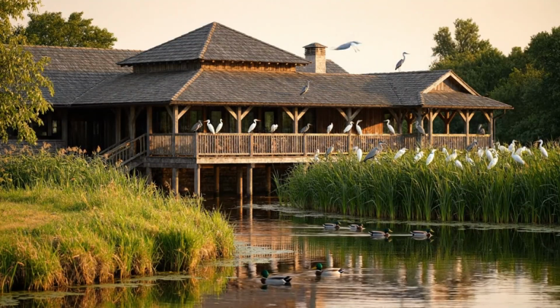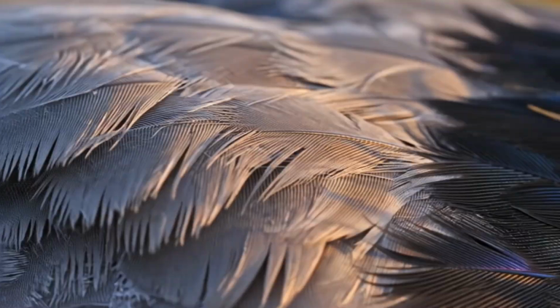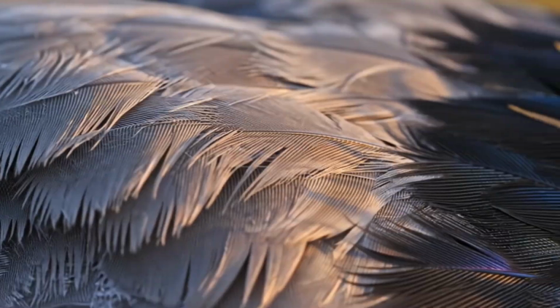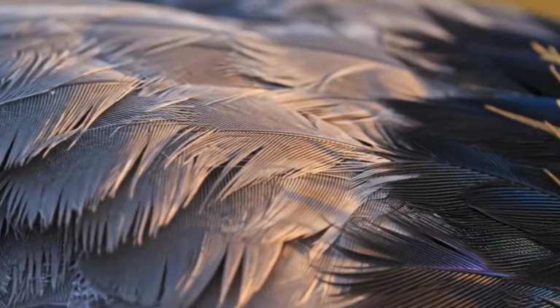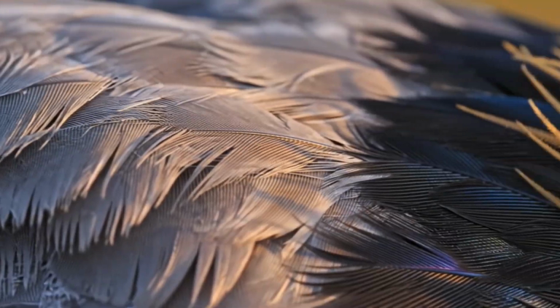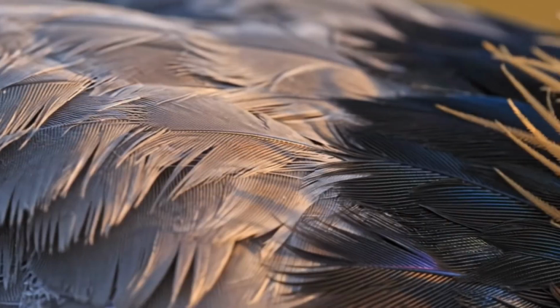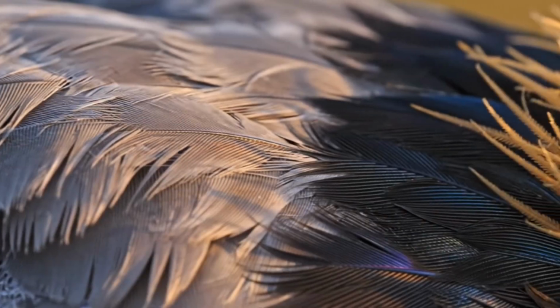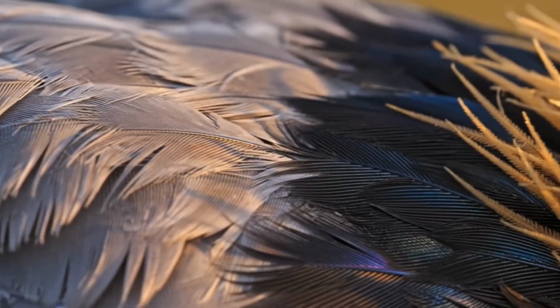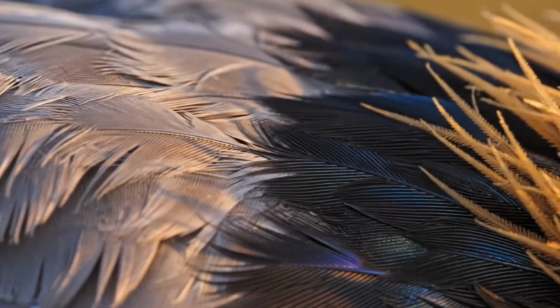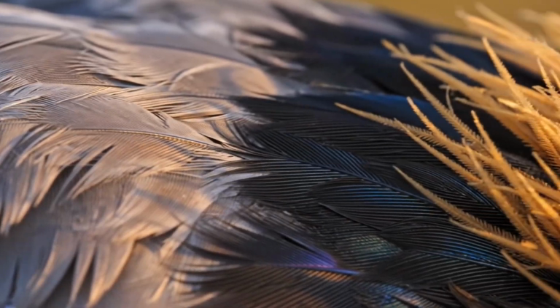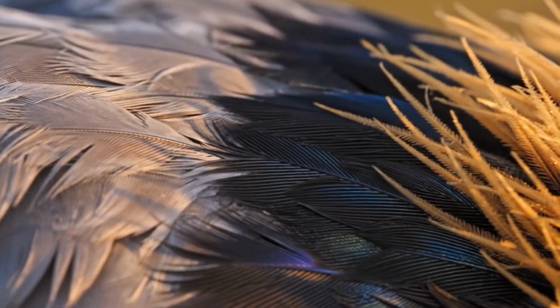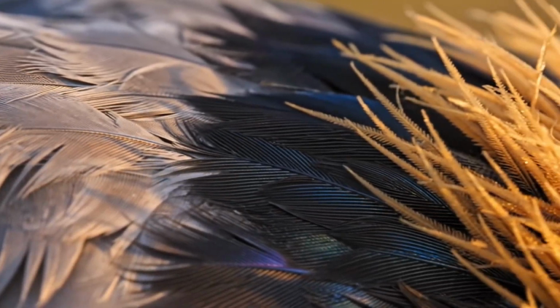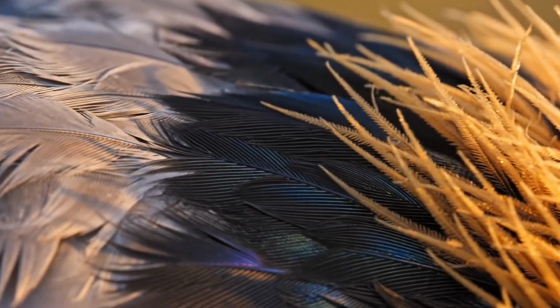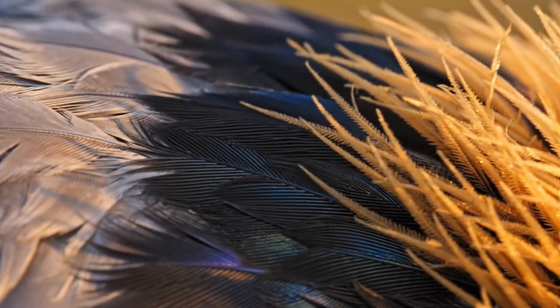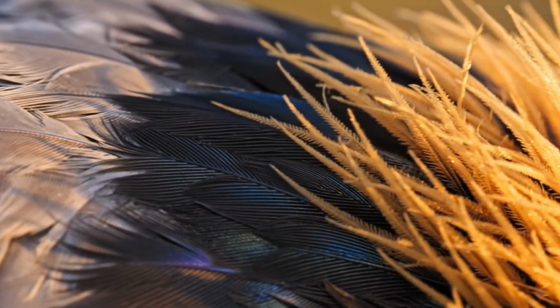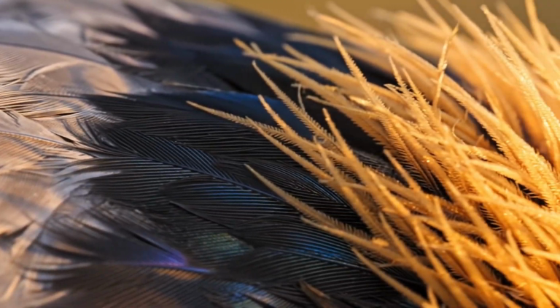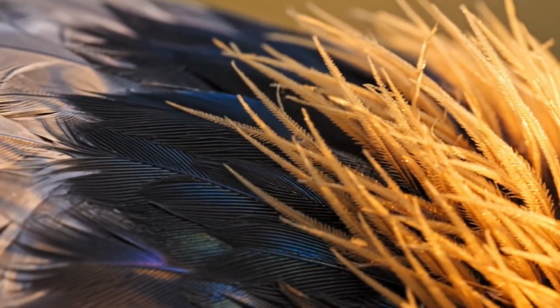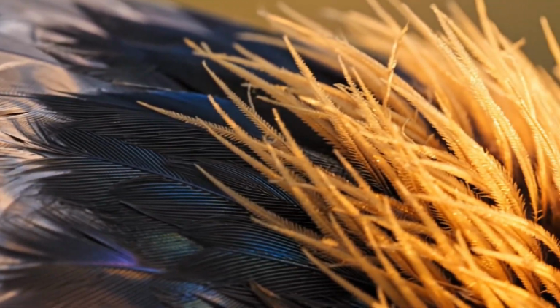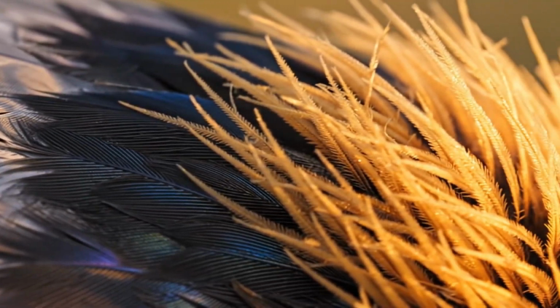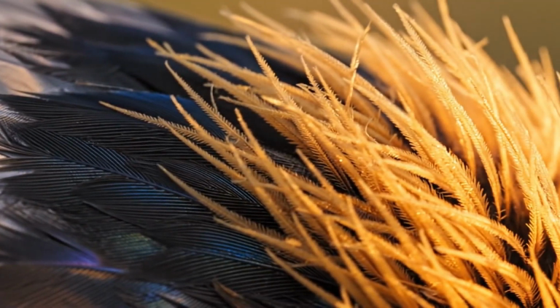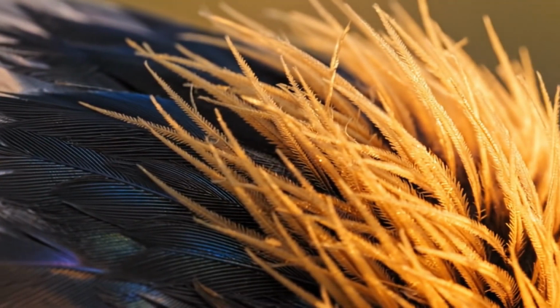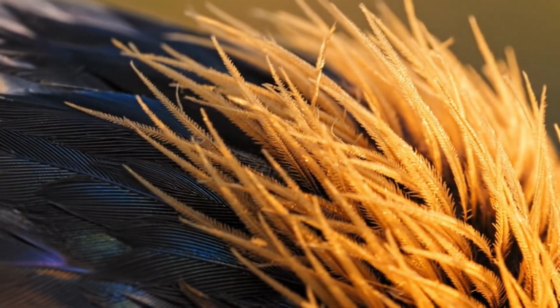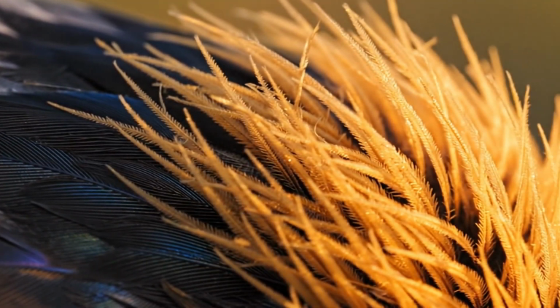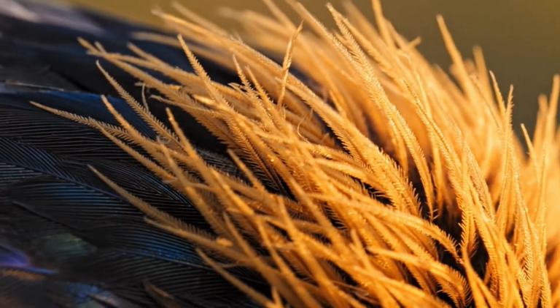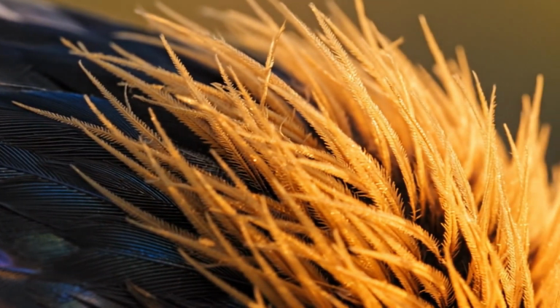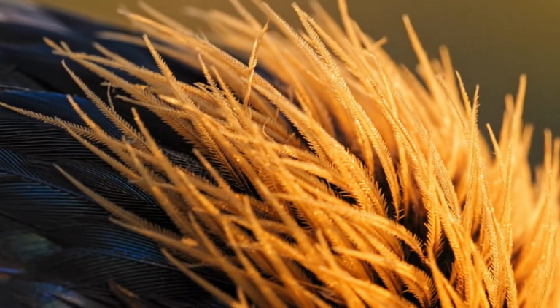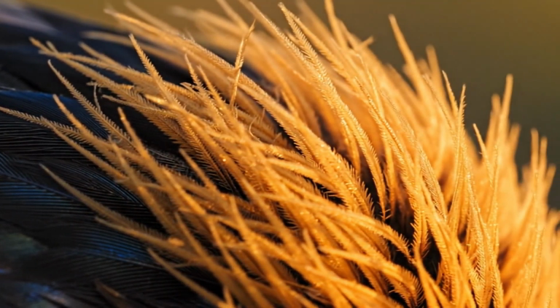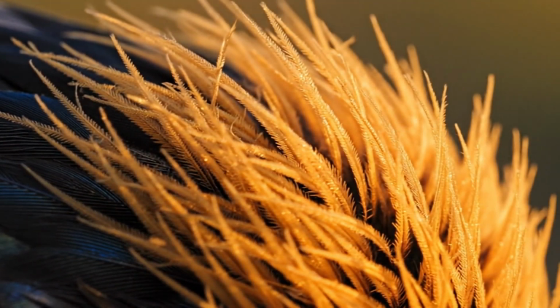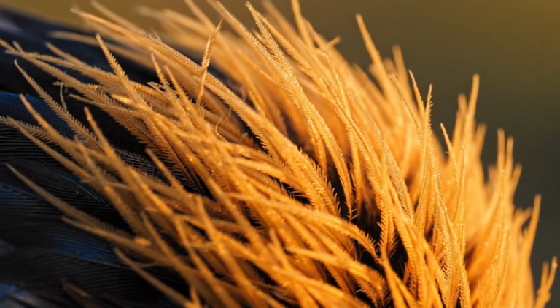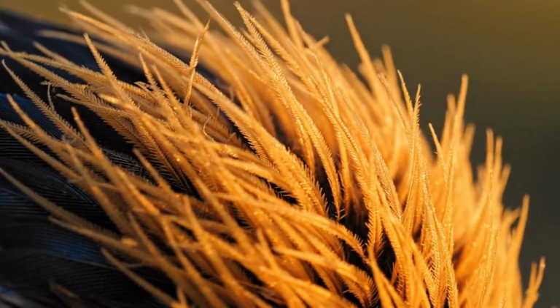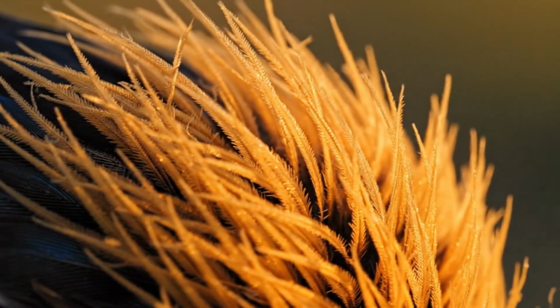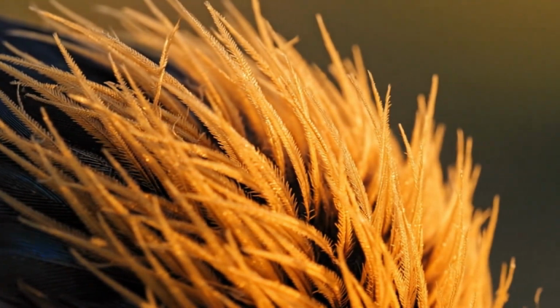A closer look reveals the remarkable structure of the plumage, from the soft grey down to the vibrant golden crown filaments.